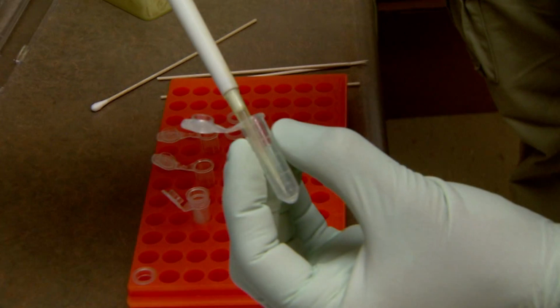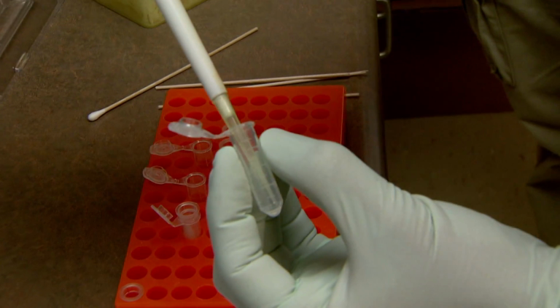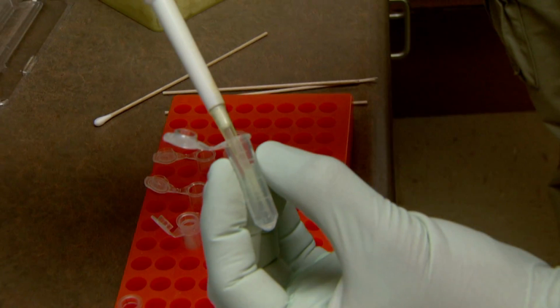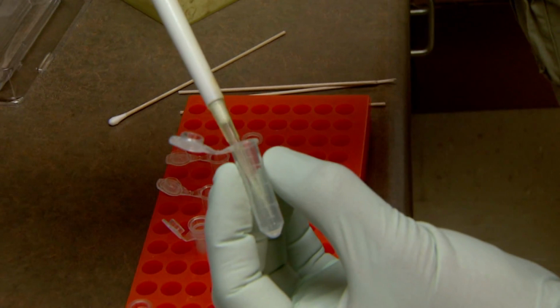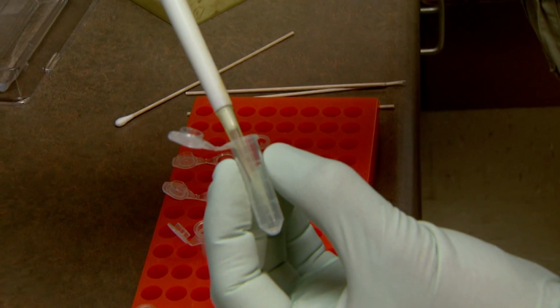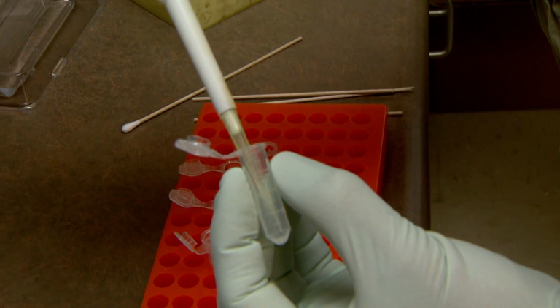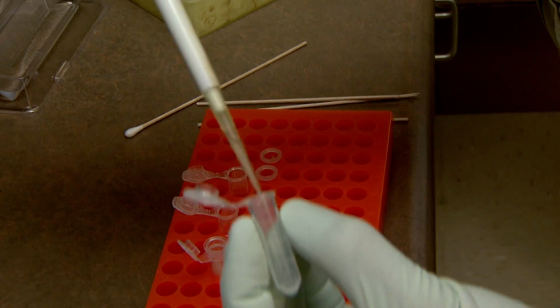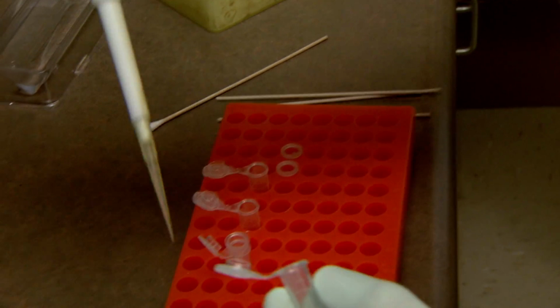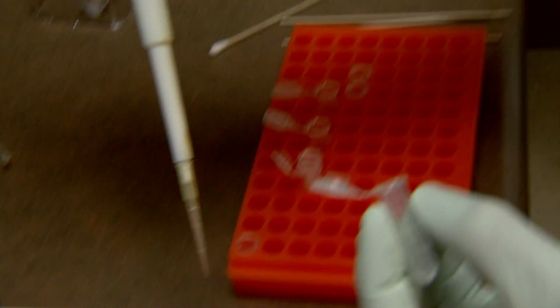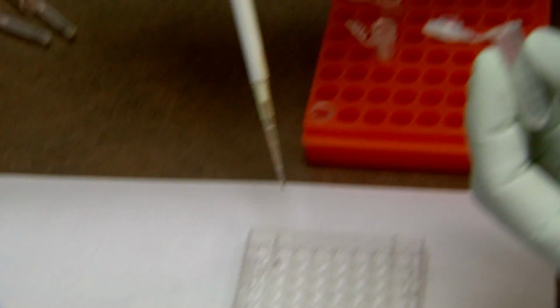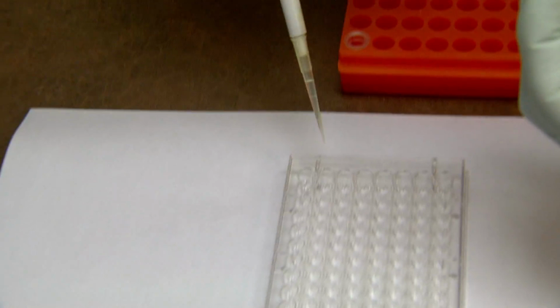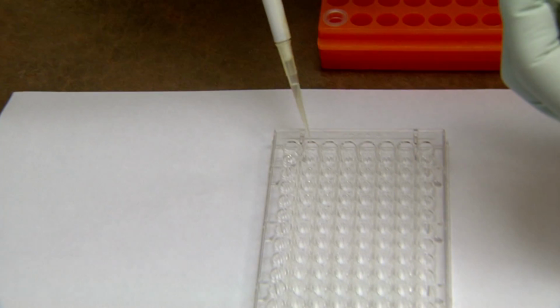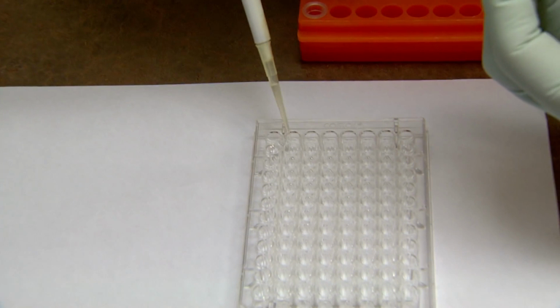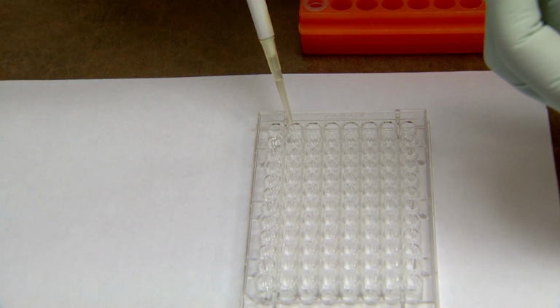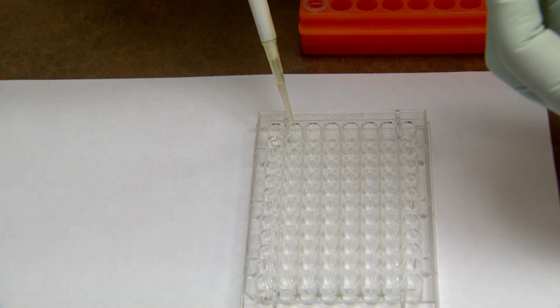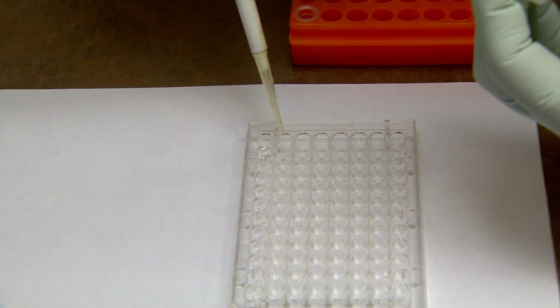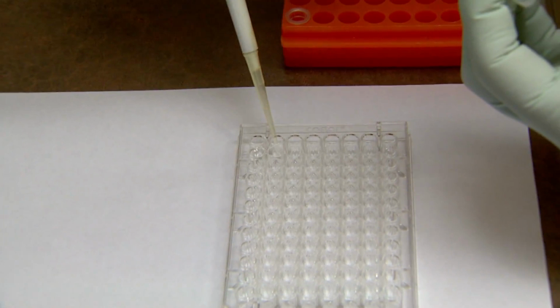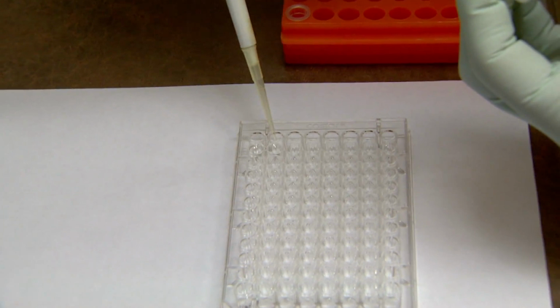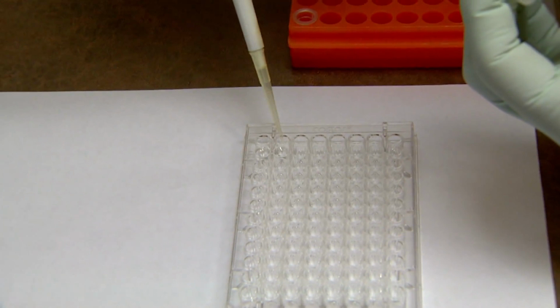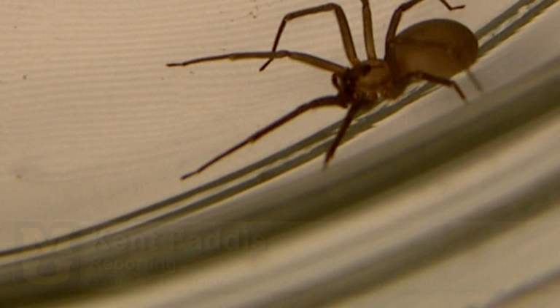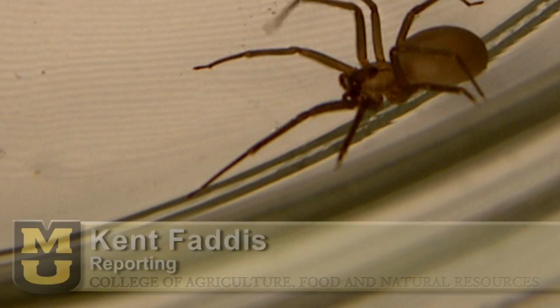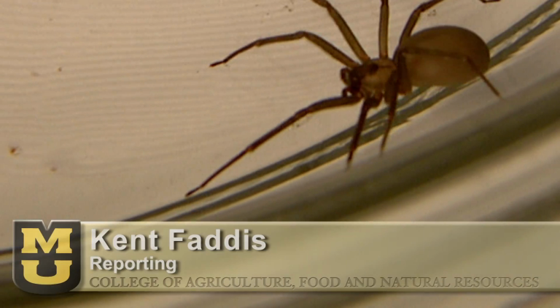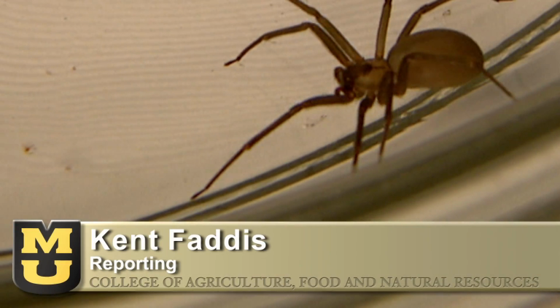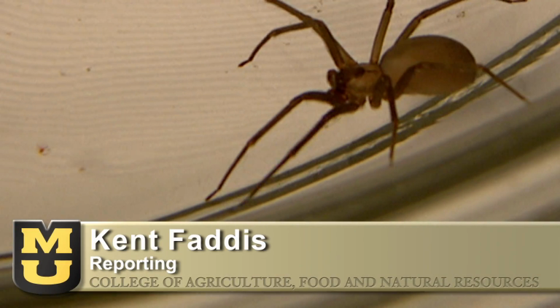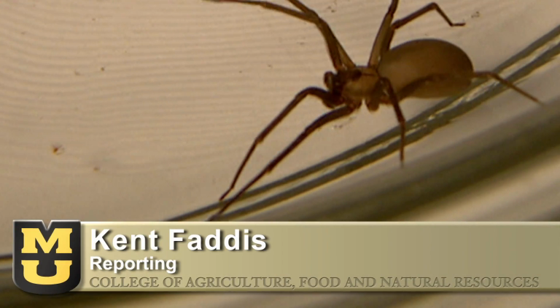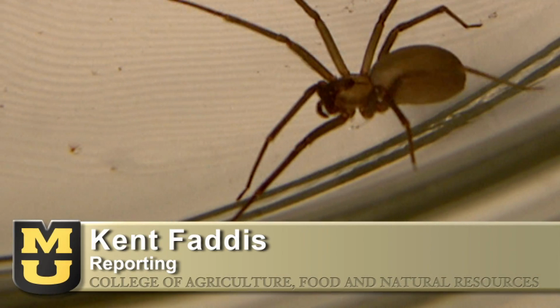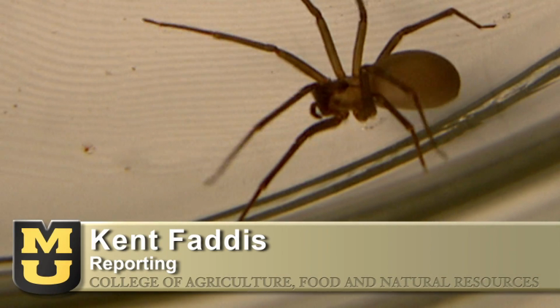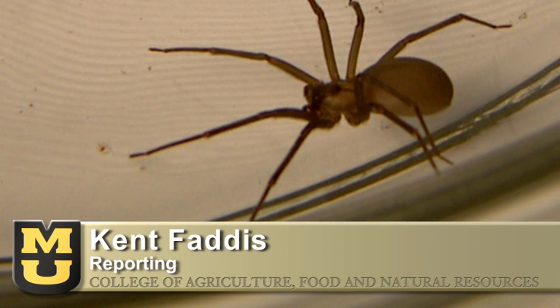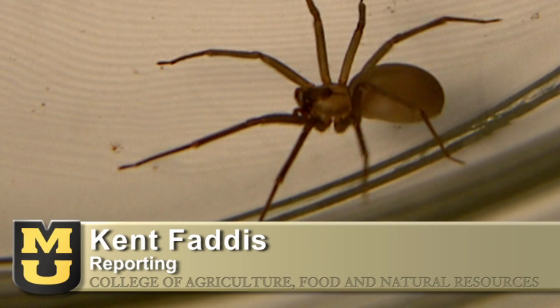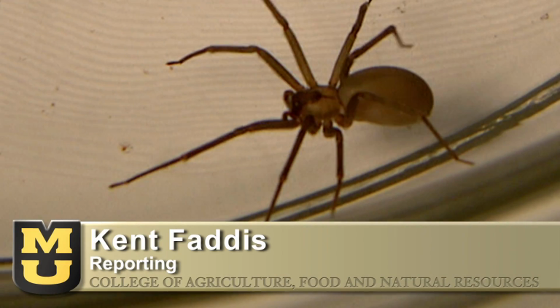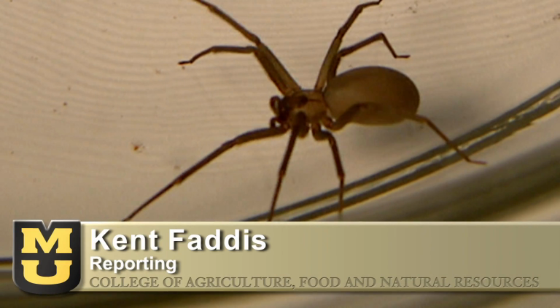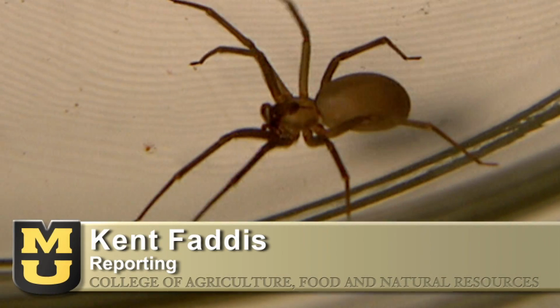The next step is to get results of the spider bite test in under an hour. From the University of Missouri, I'm Kent Faddis reporting.